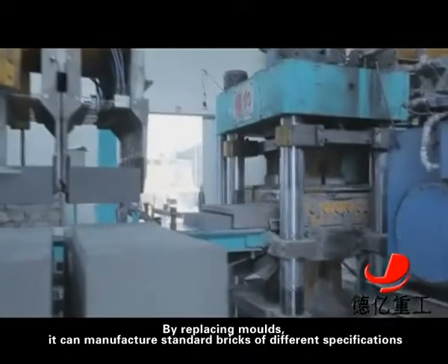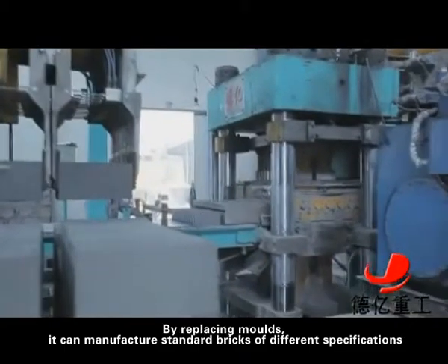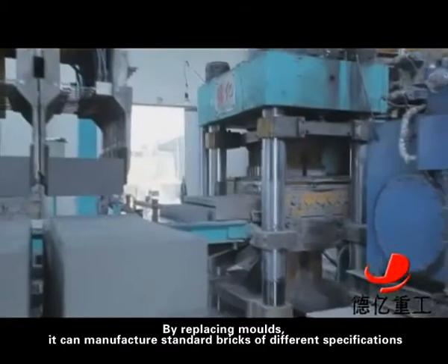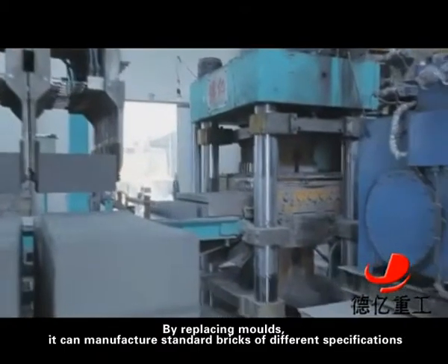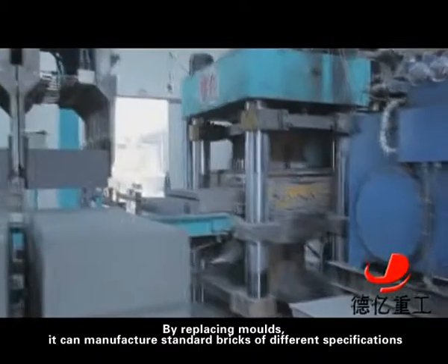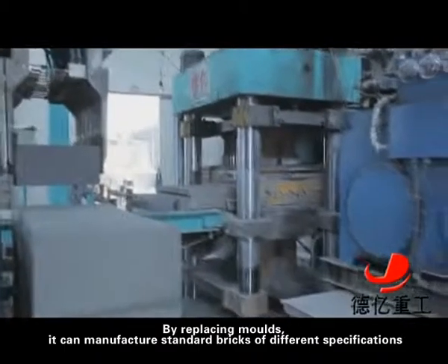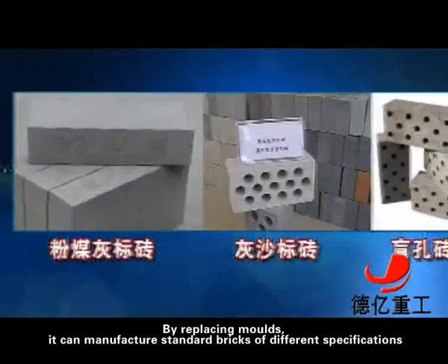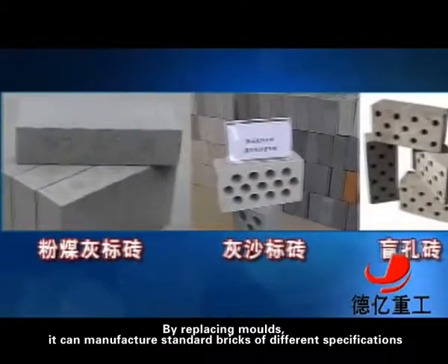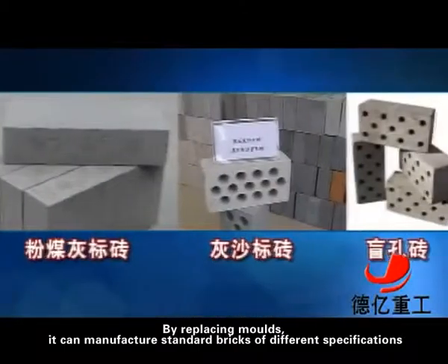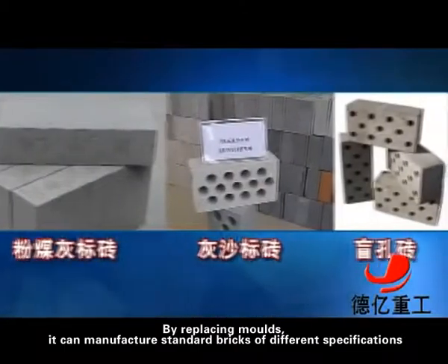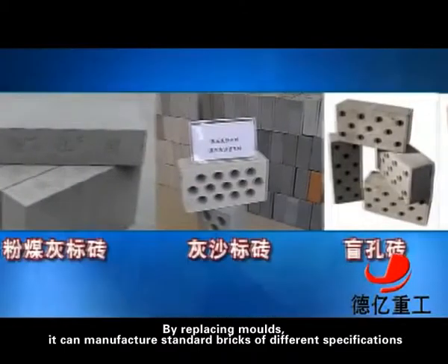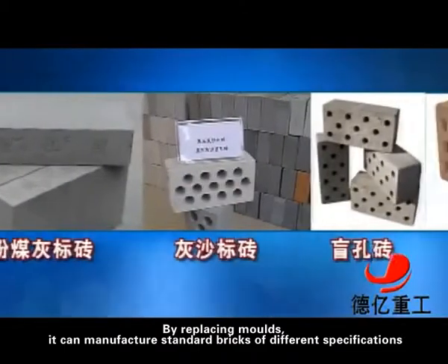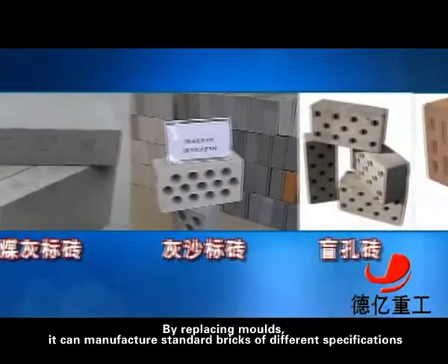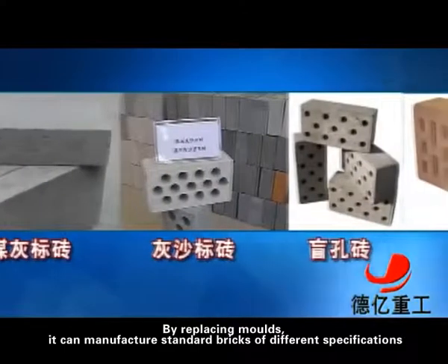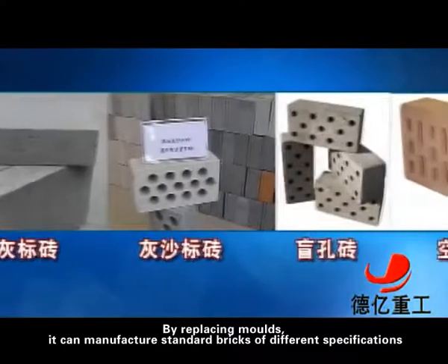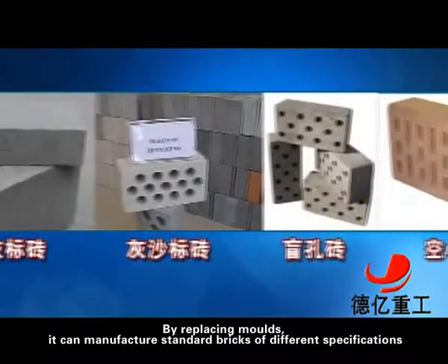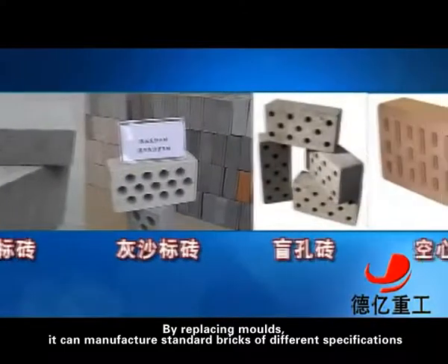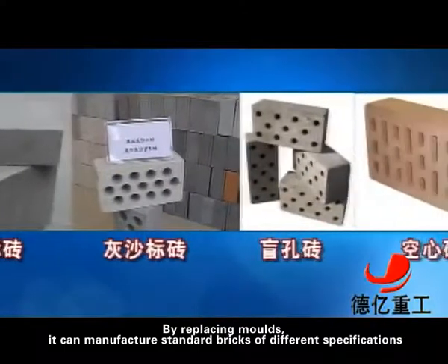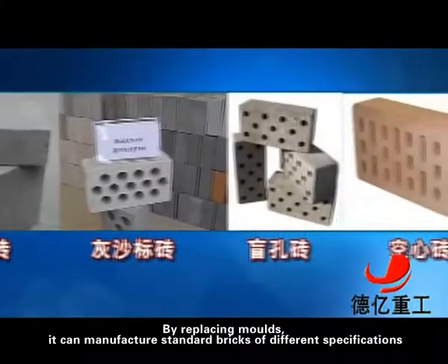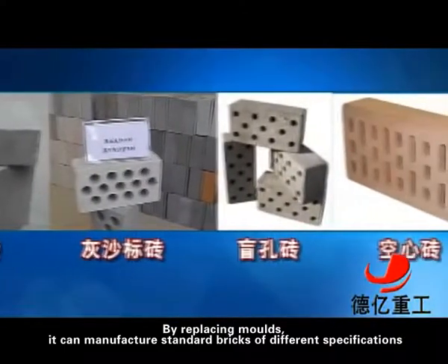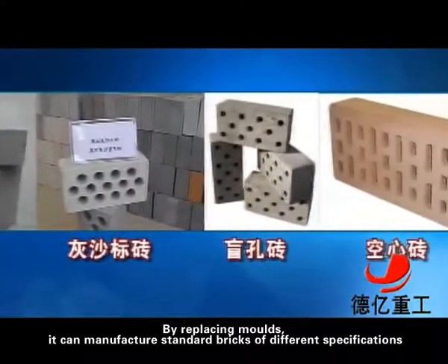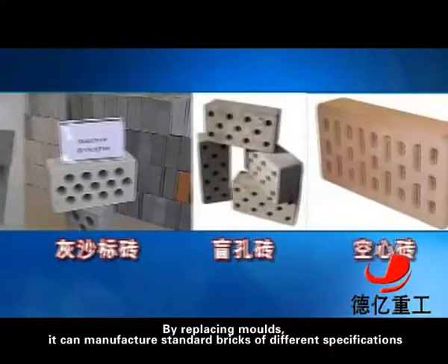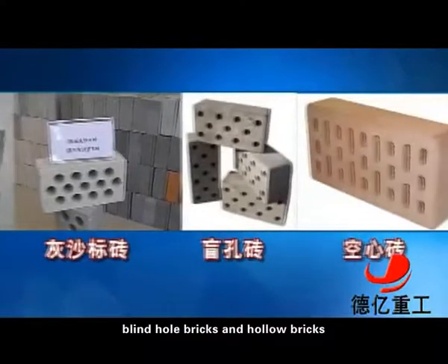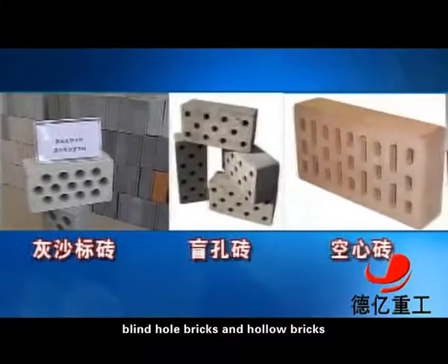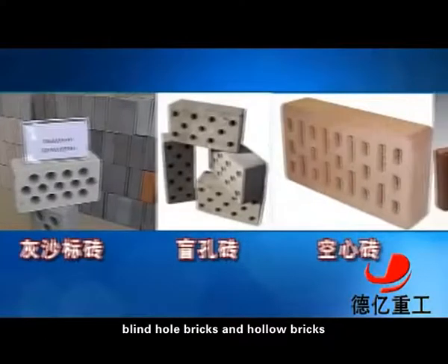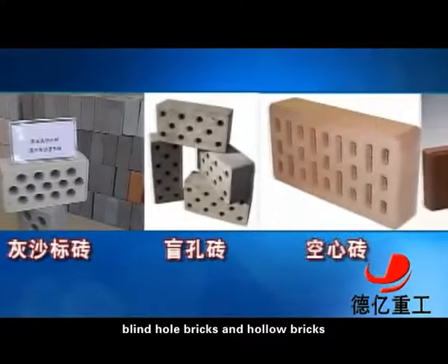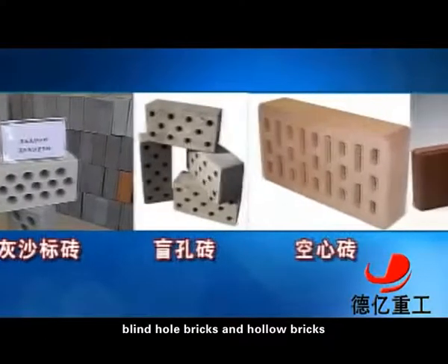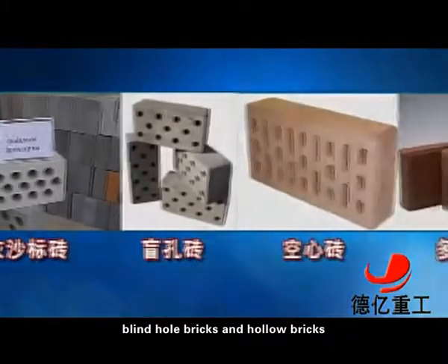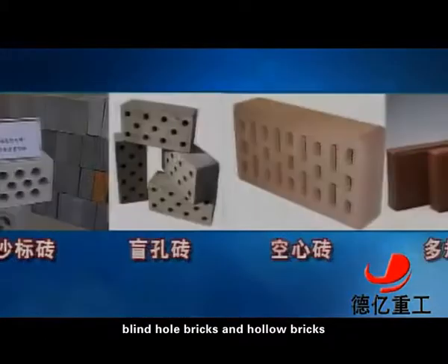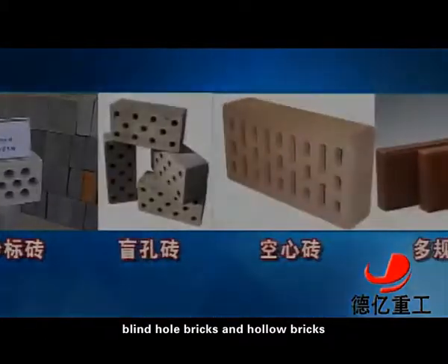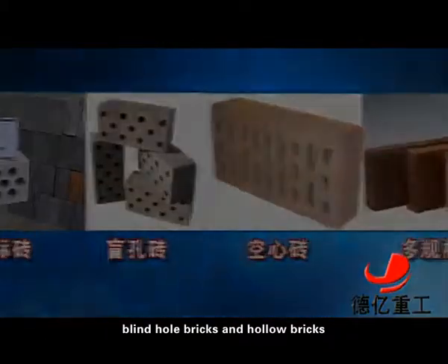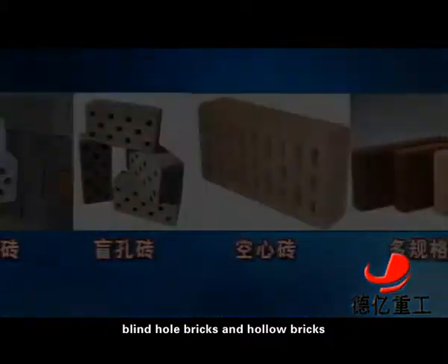By replacing molds, the machine can manufacture standard bricks of different specifications, blind hole bricks and hollow bricks.